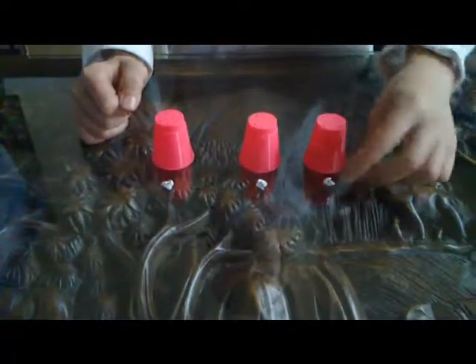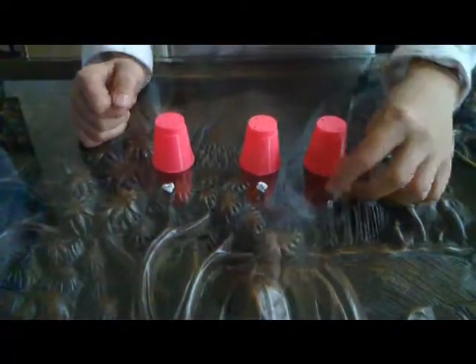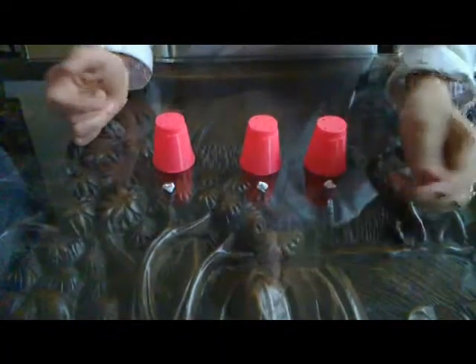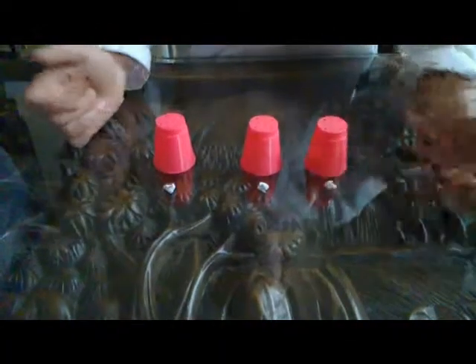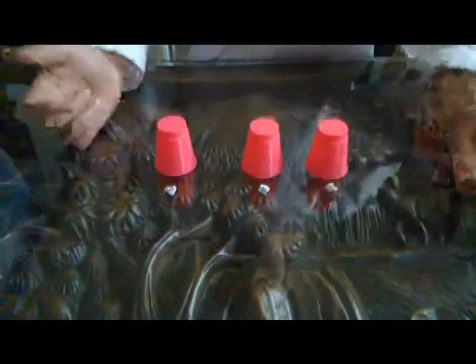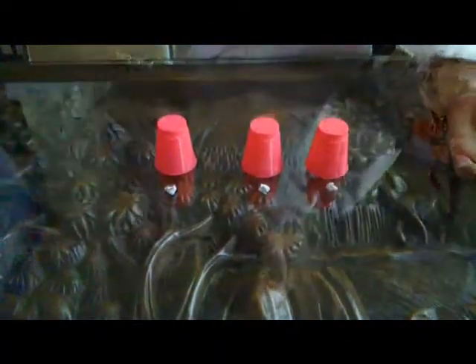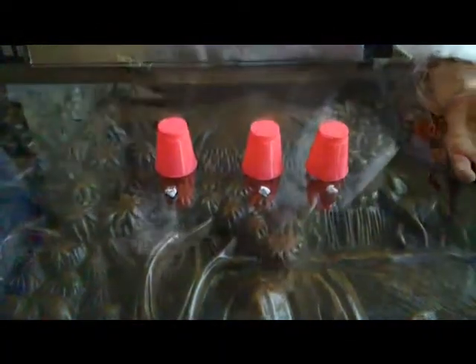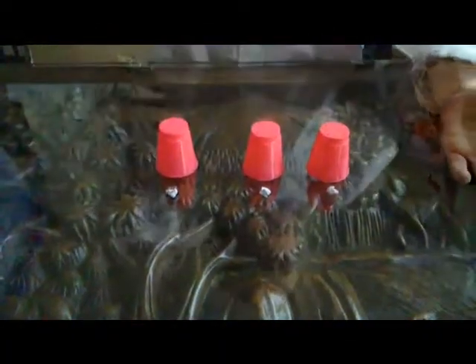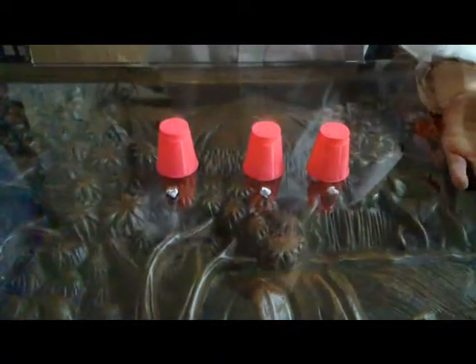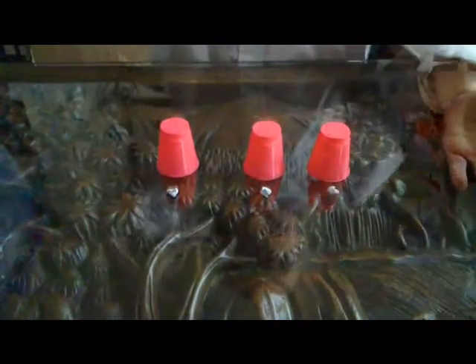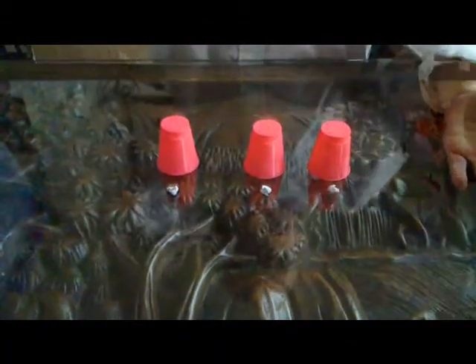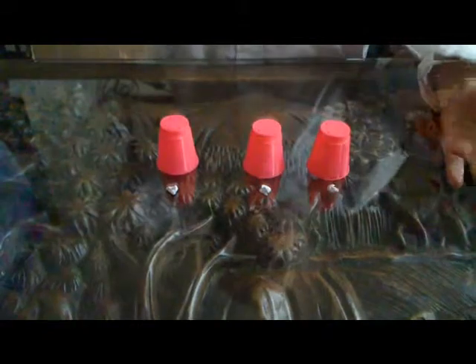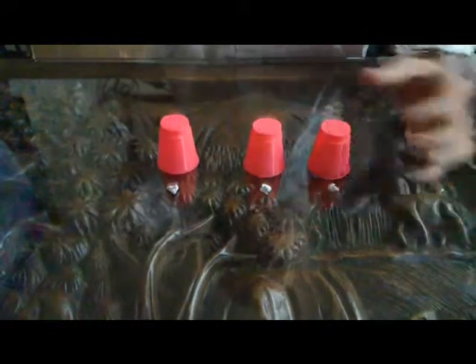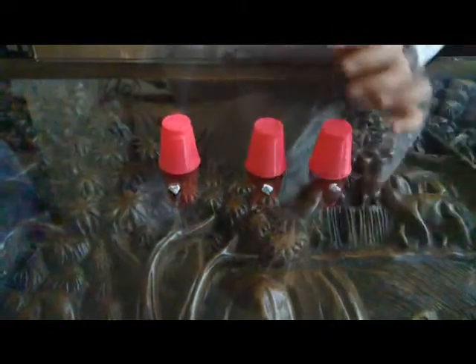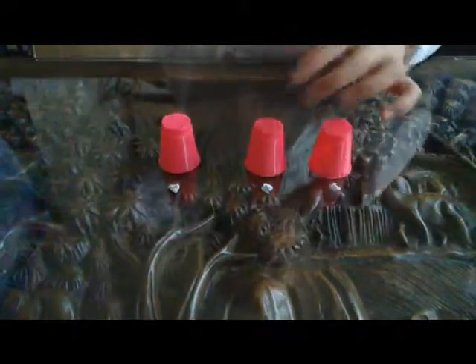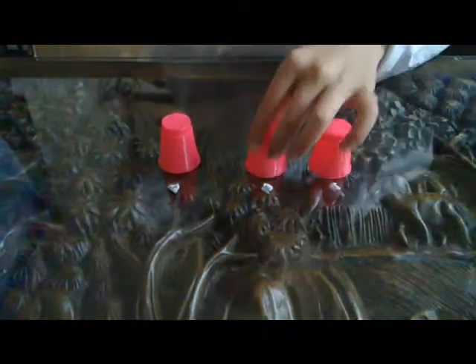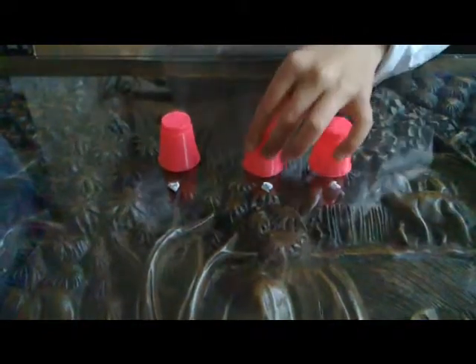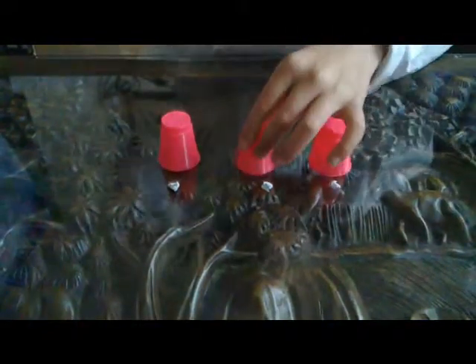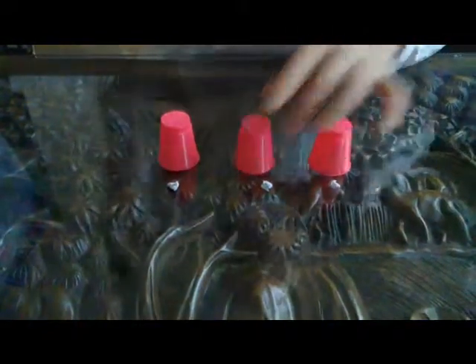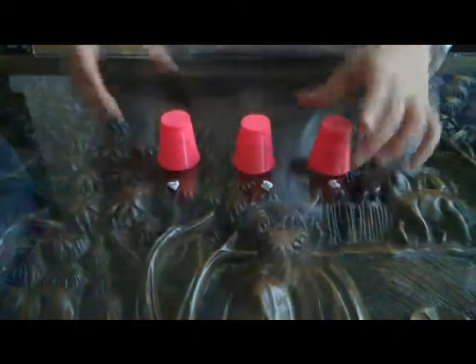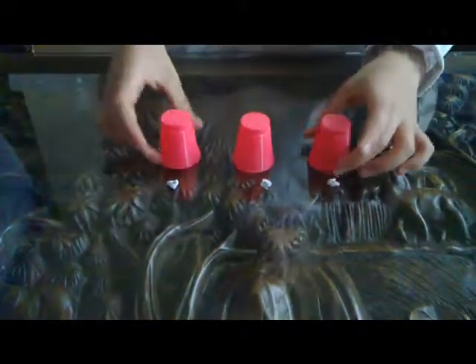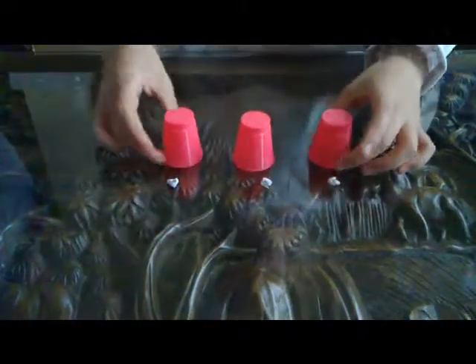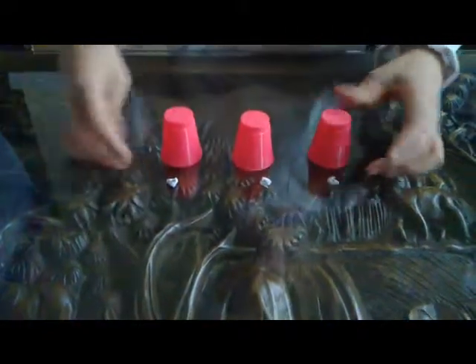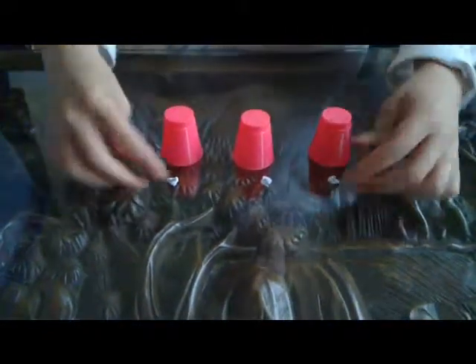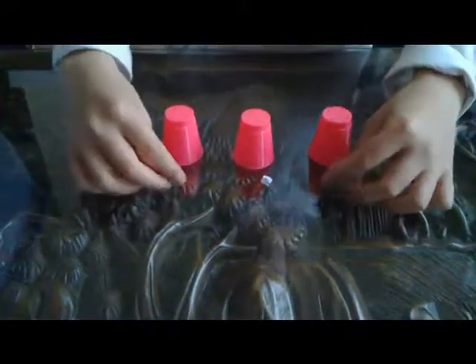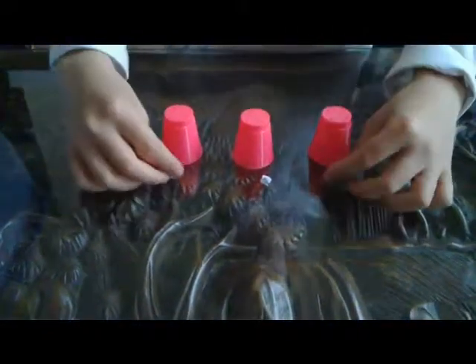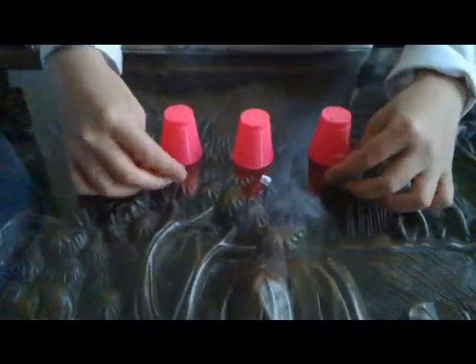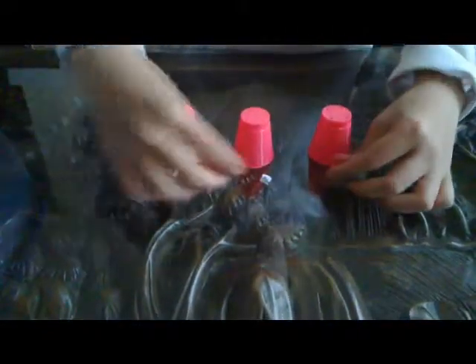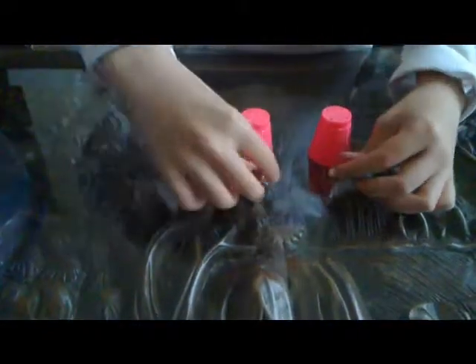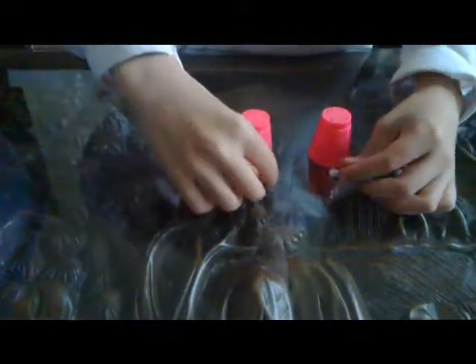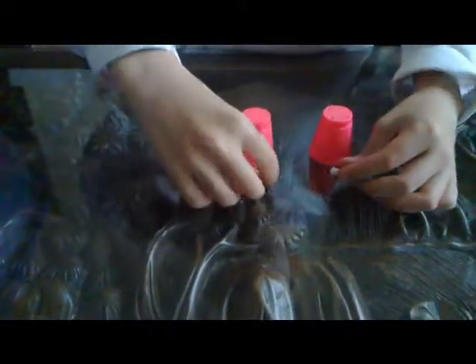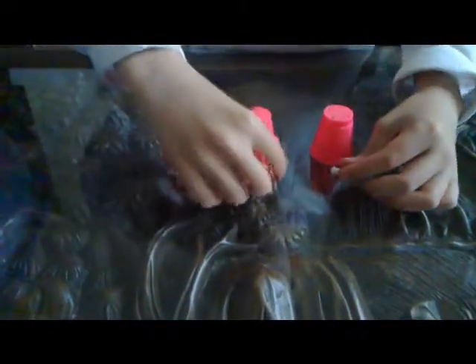Hi, and today I'll be doing my second magic trick — the cup magic trick. I hope you enjoy it.